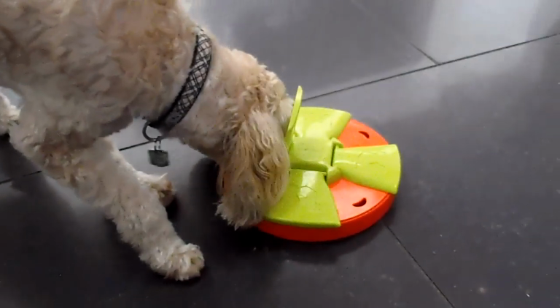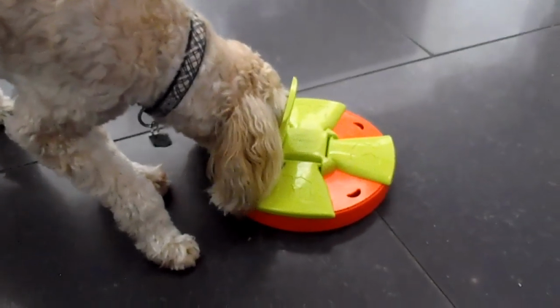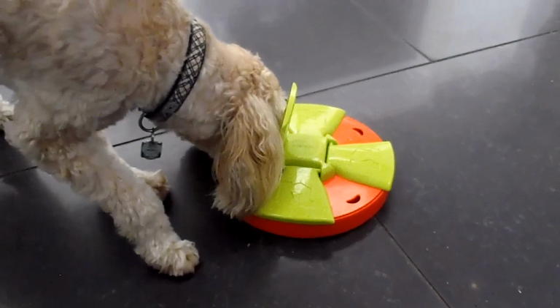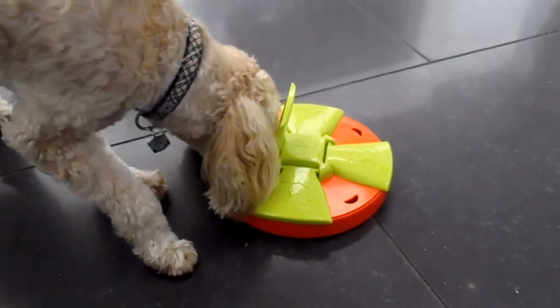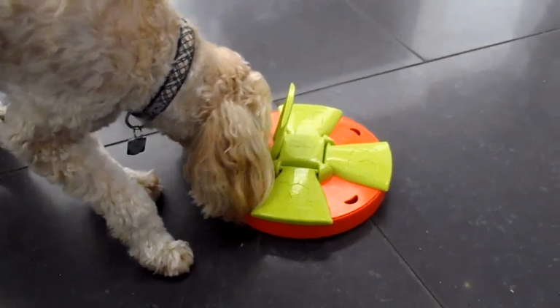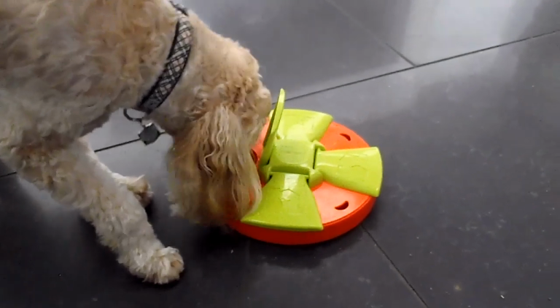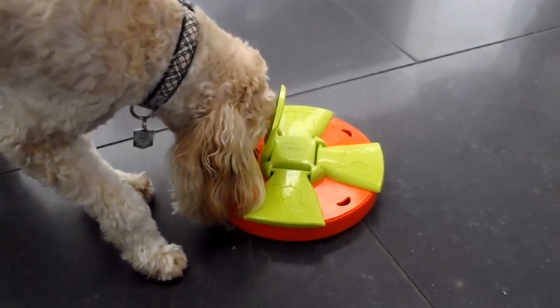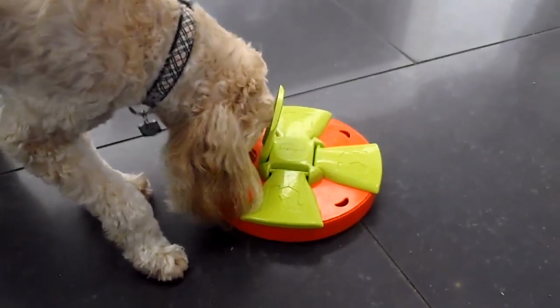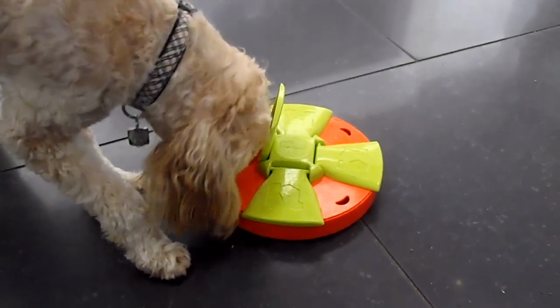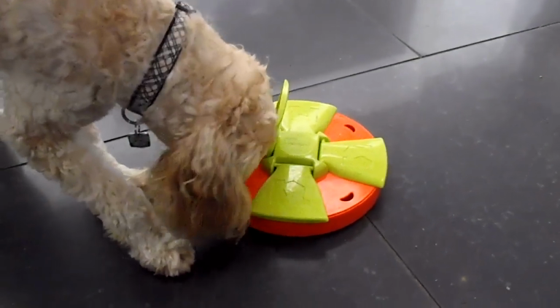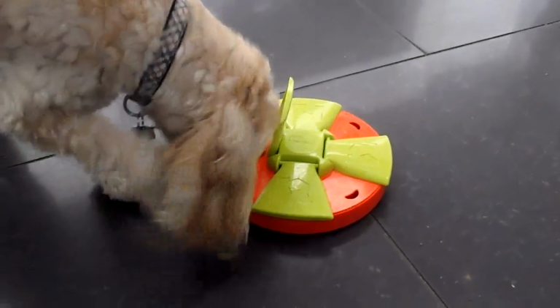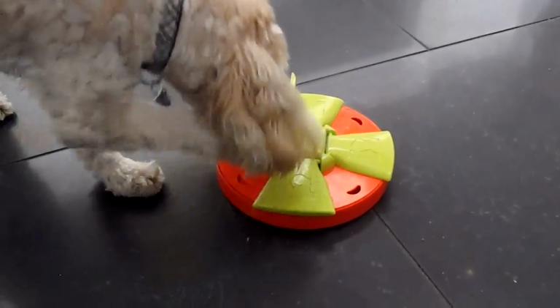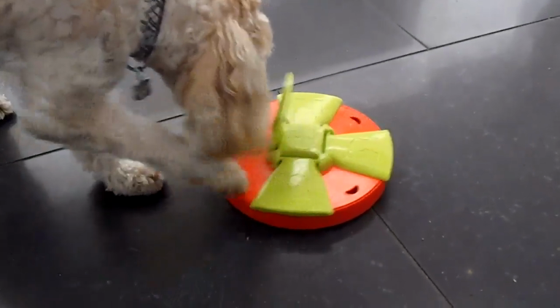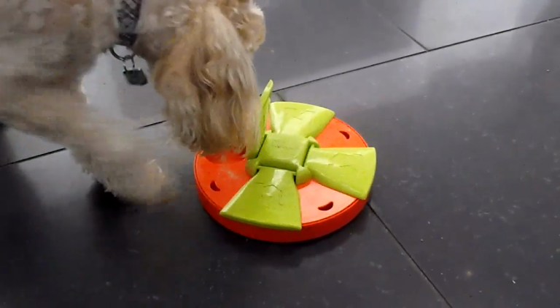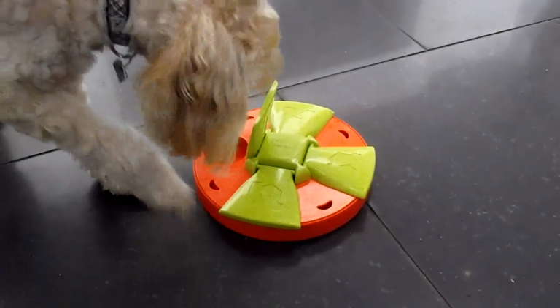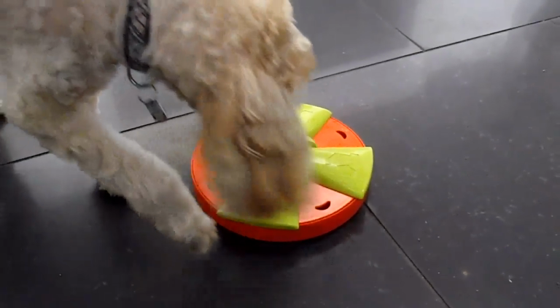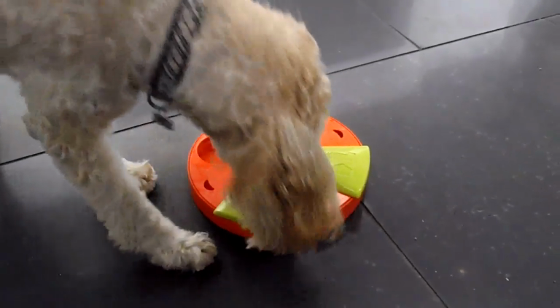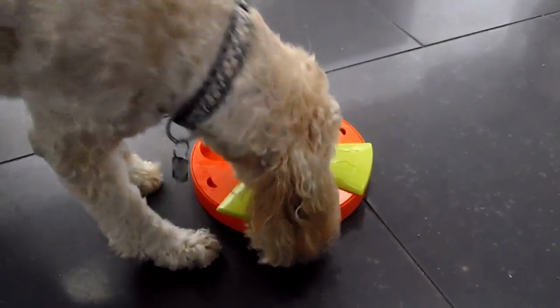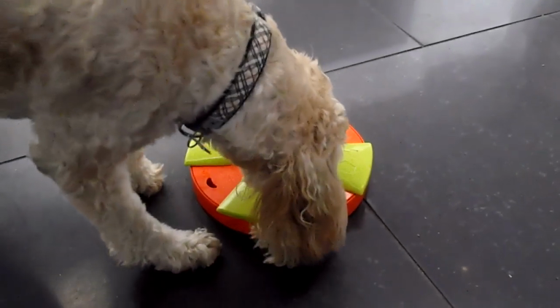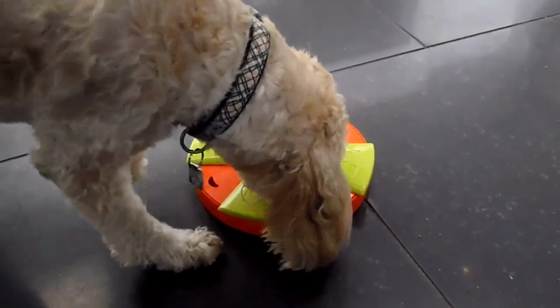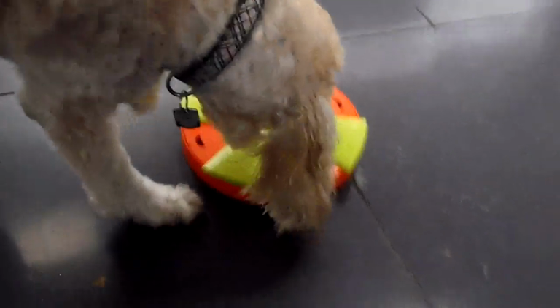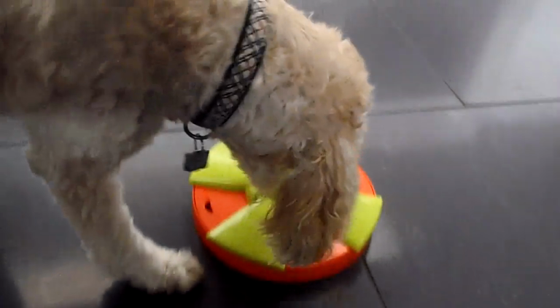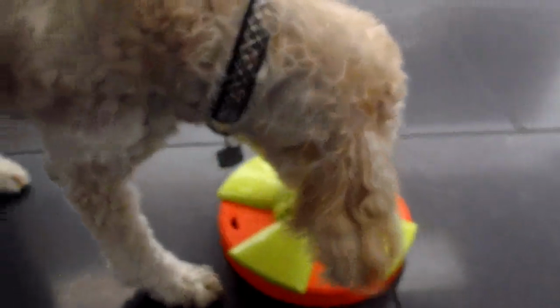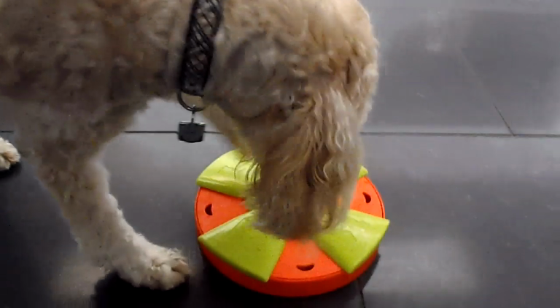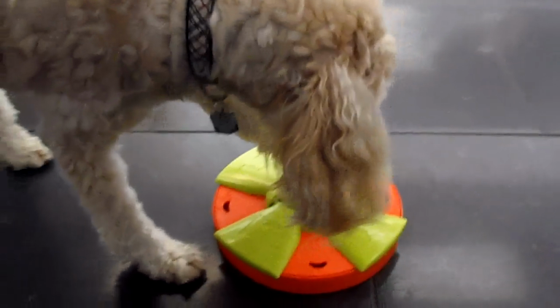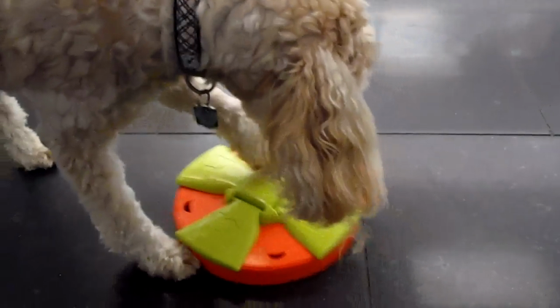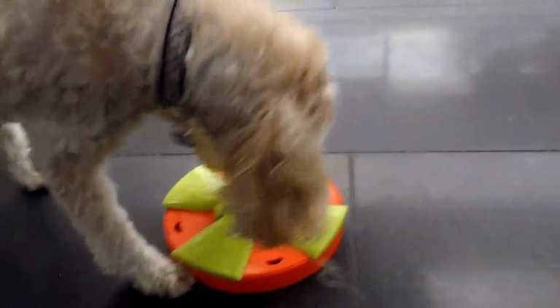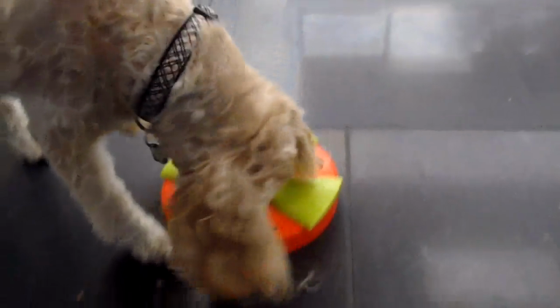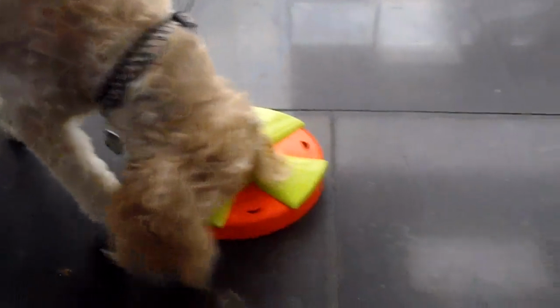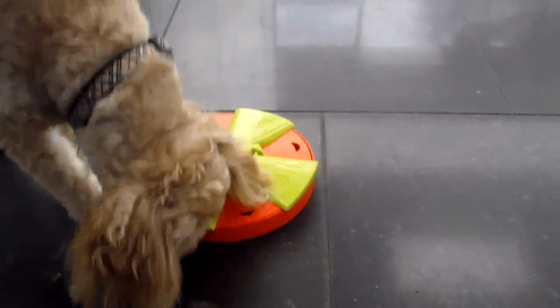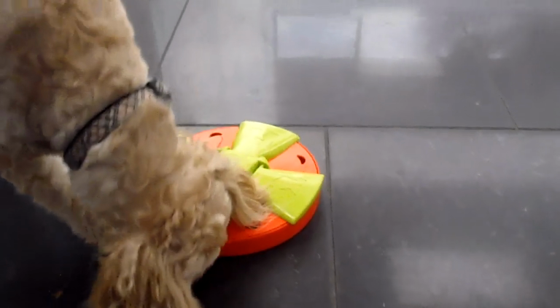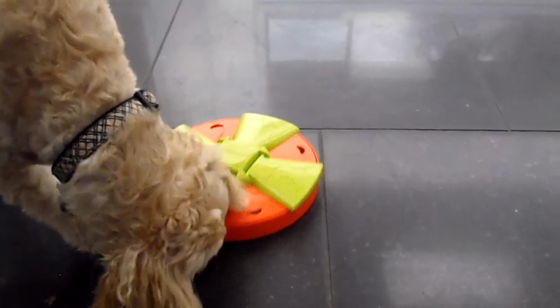Good job. Oh, Teddy, did you find one? Well done. Well, I bet you'll find the rest.